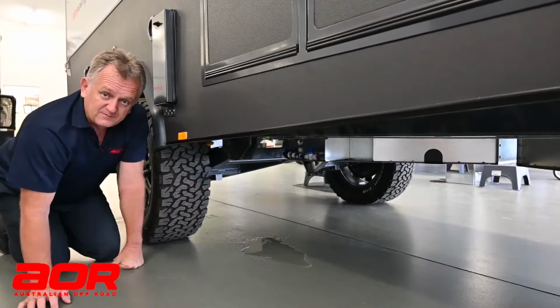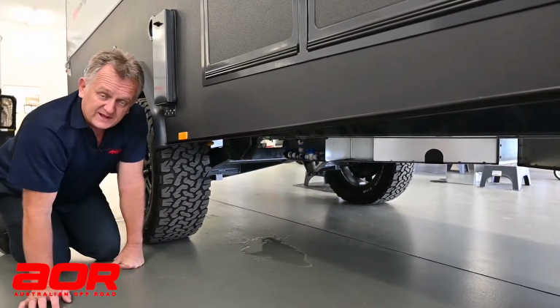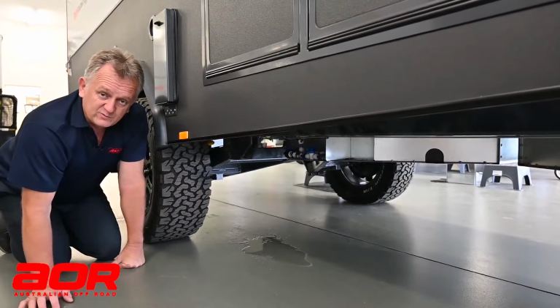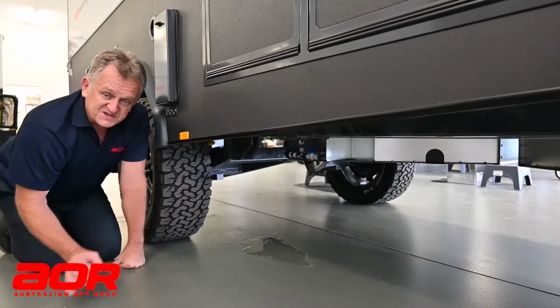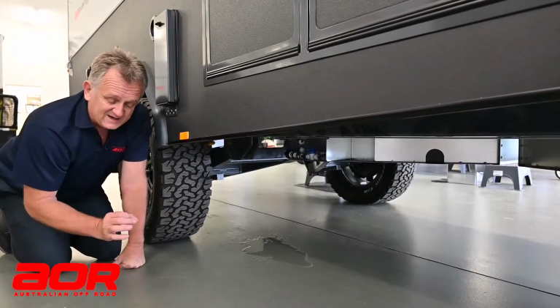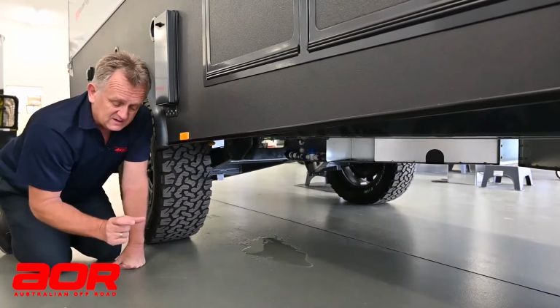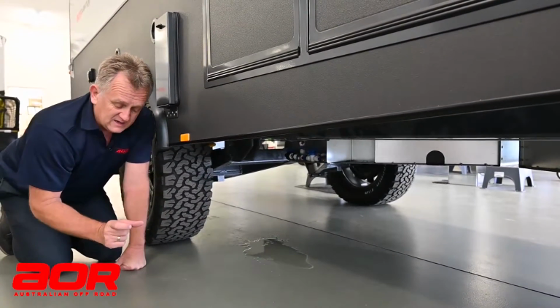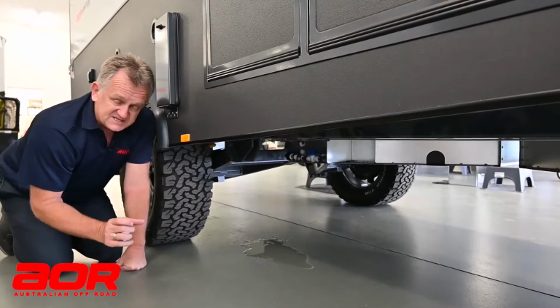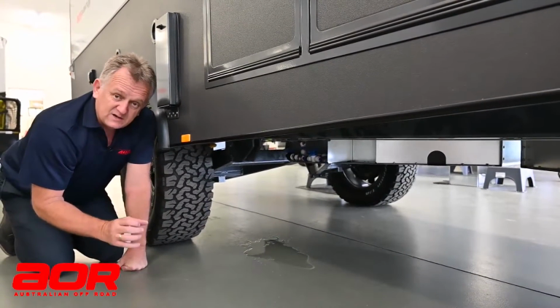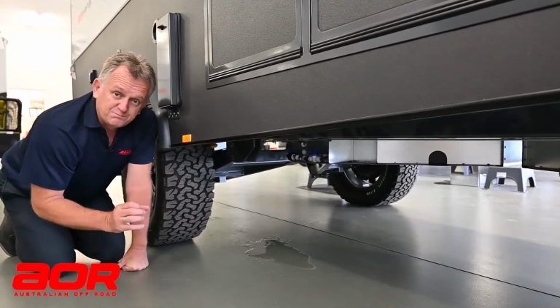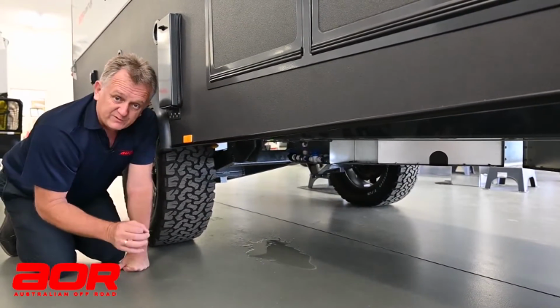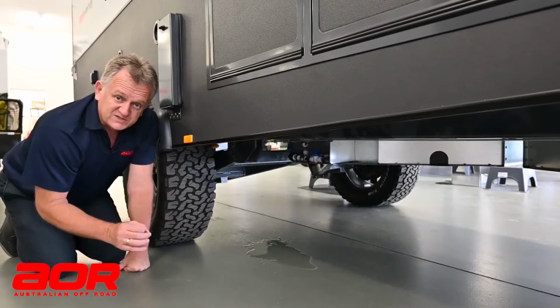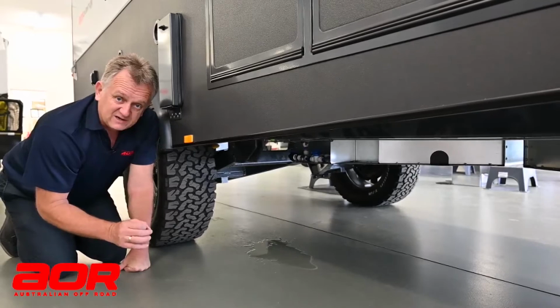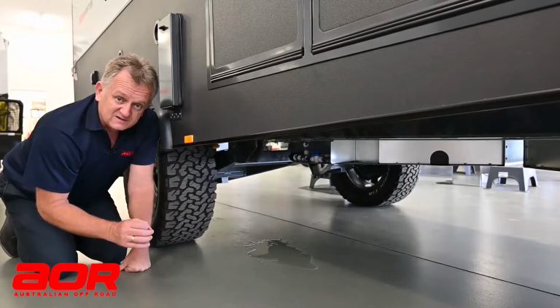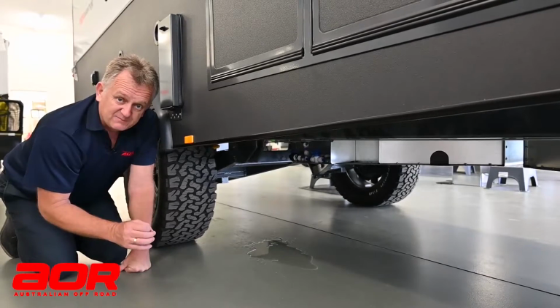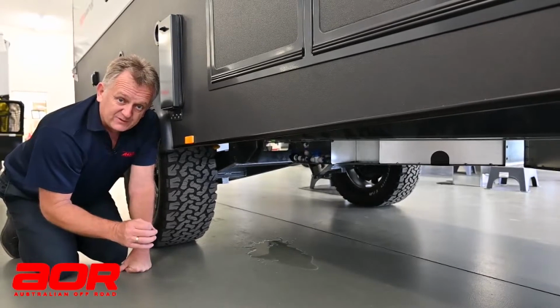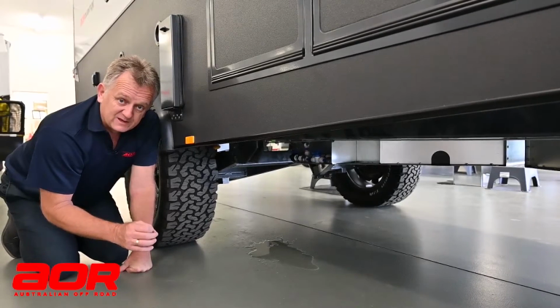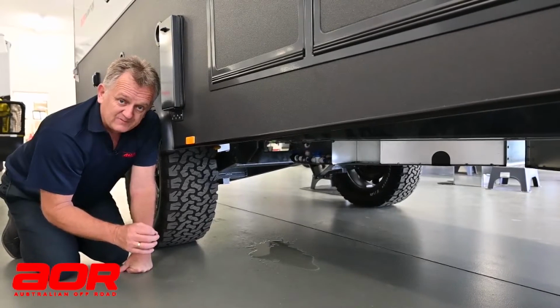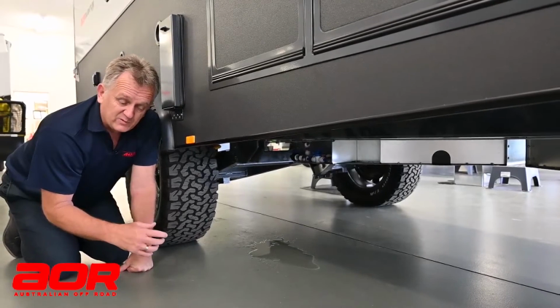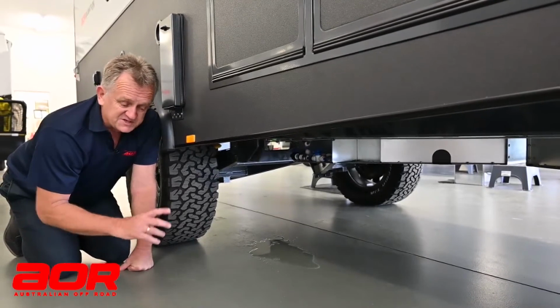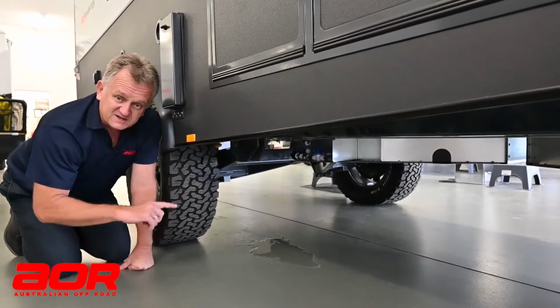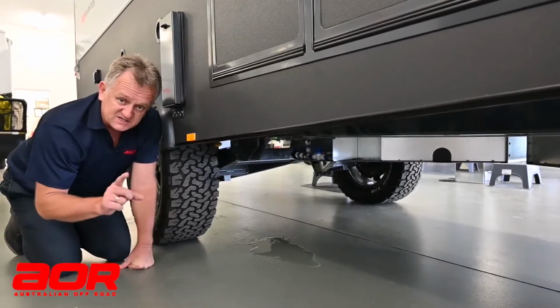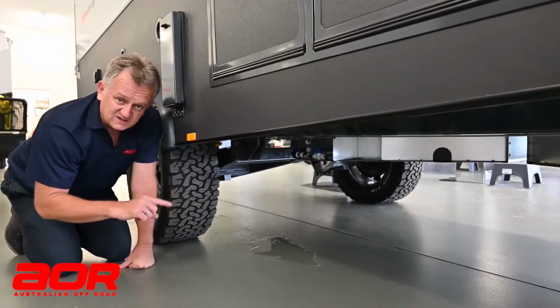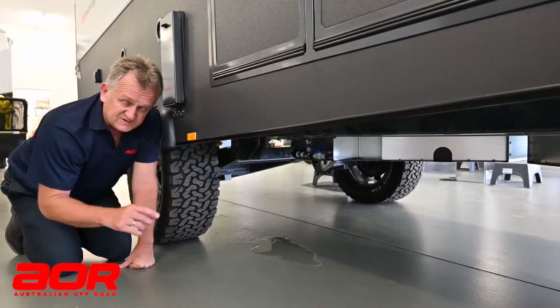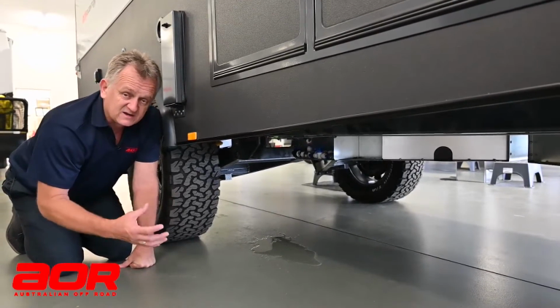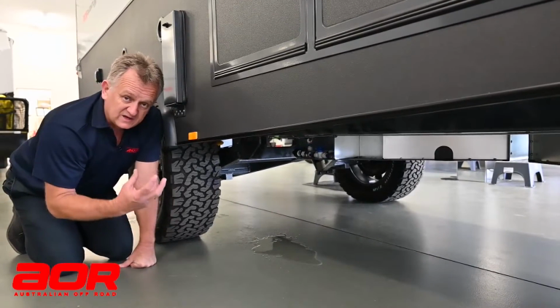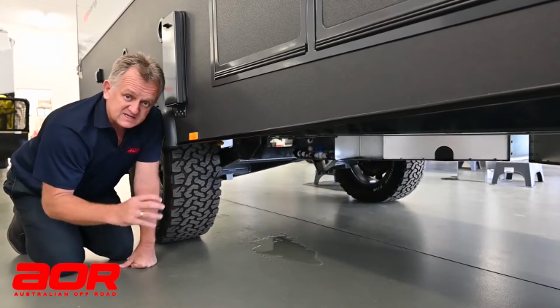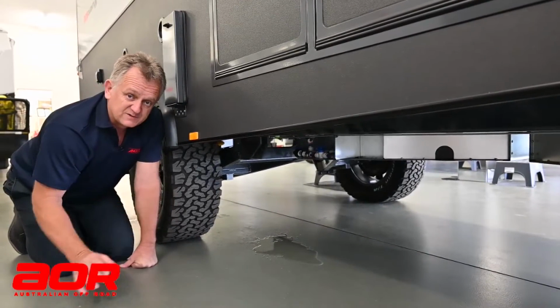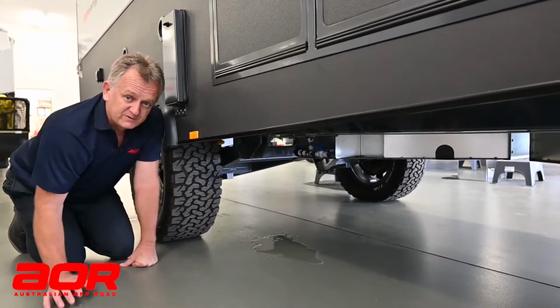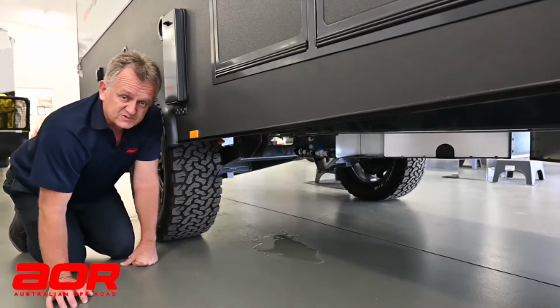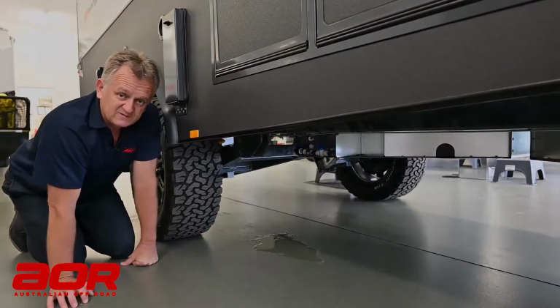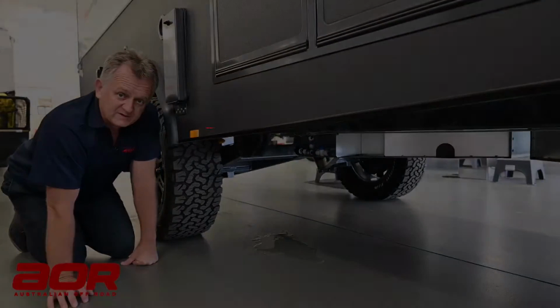That will take a standard bottle jack into that point. It won't take a scissor jack — it has to be a bottle jack.